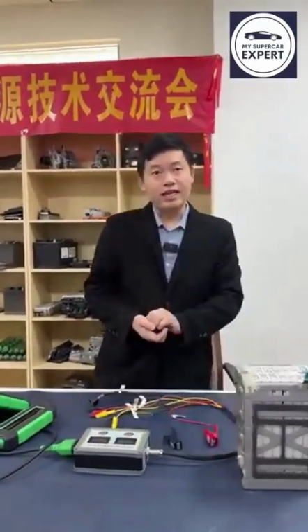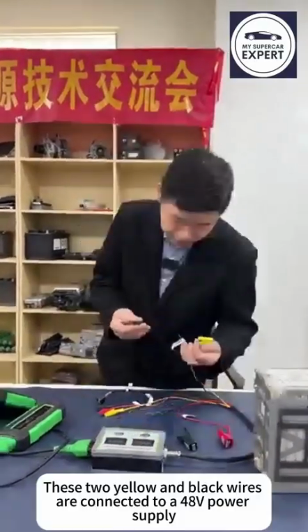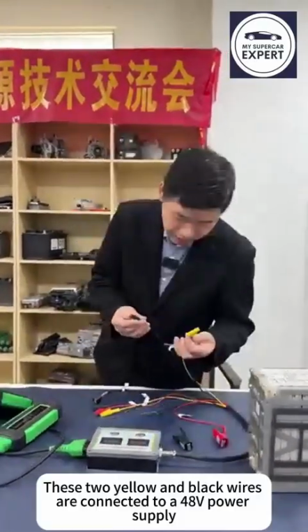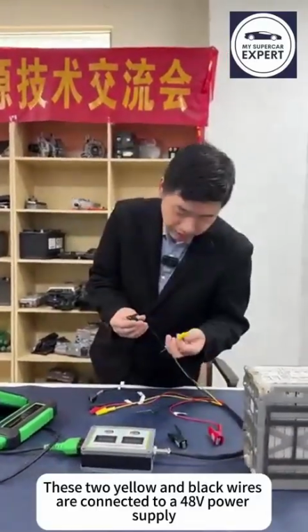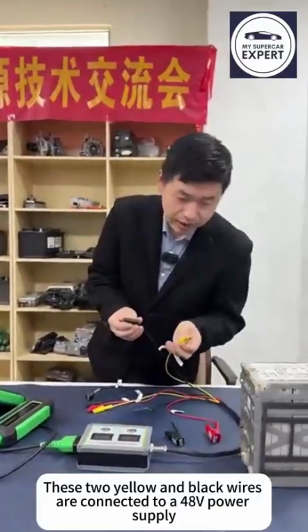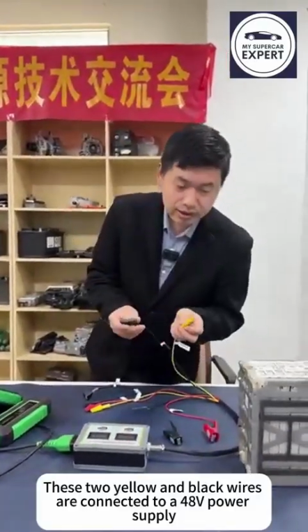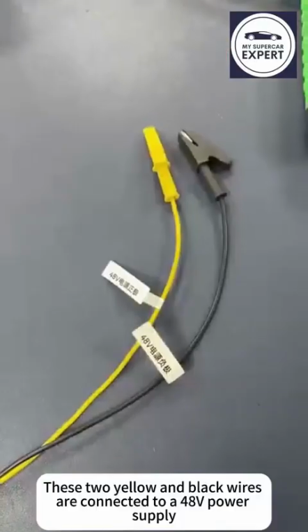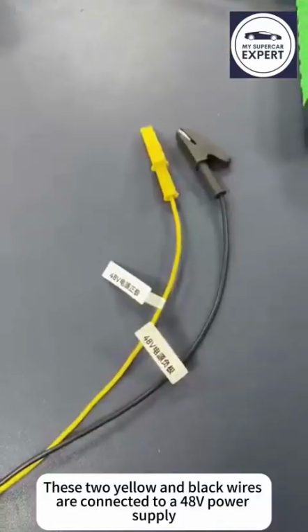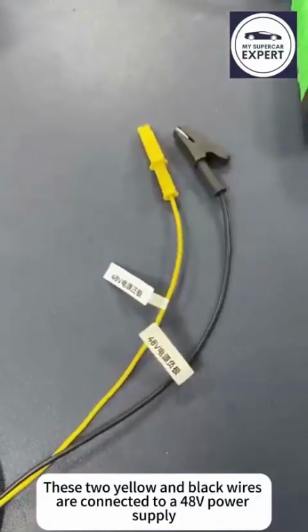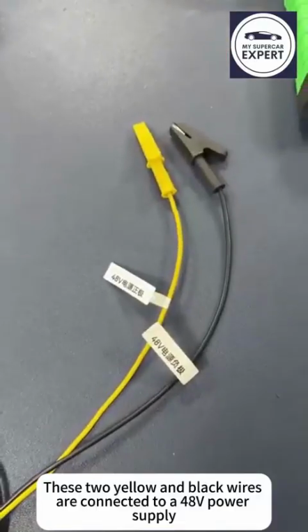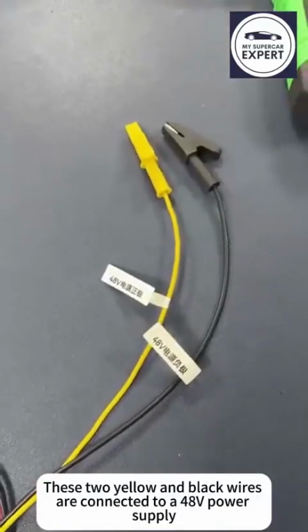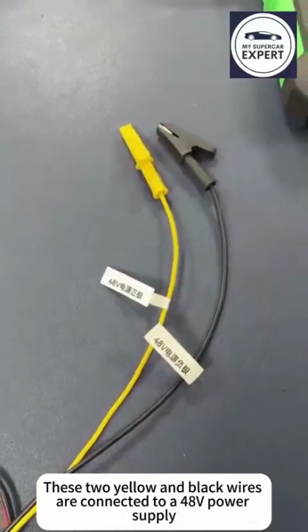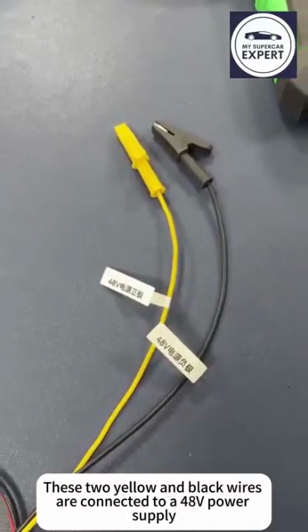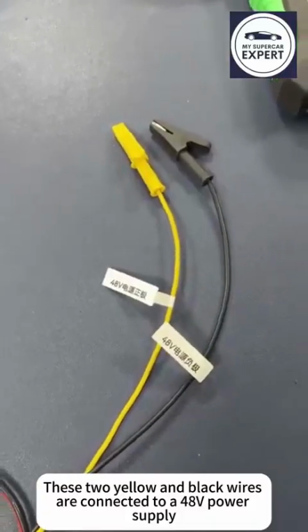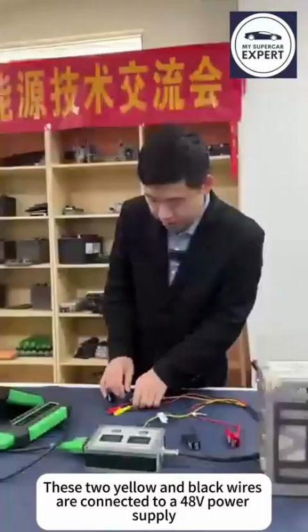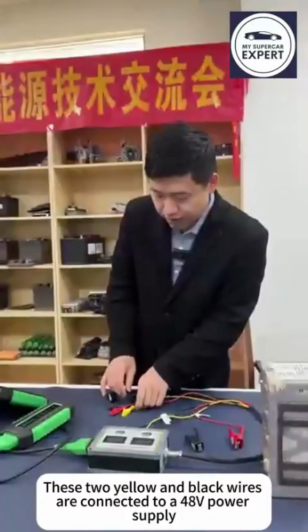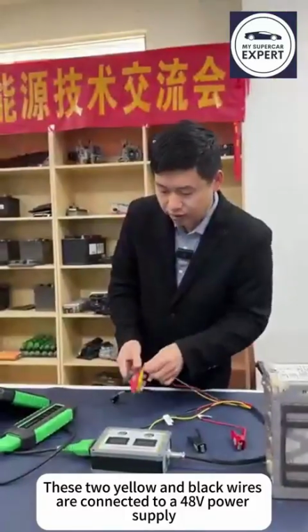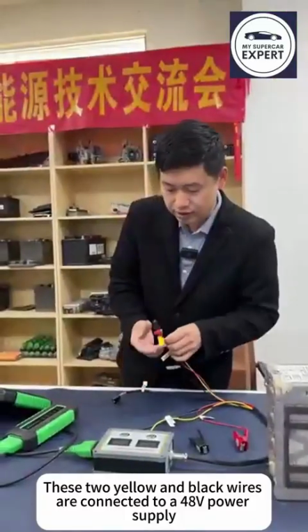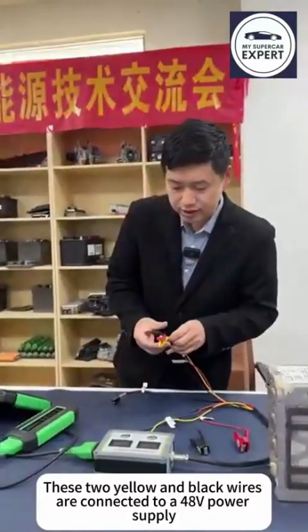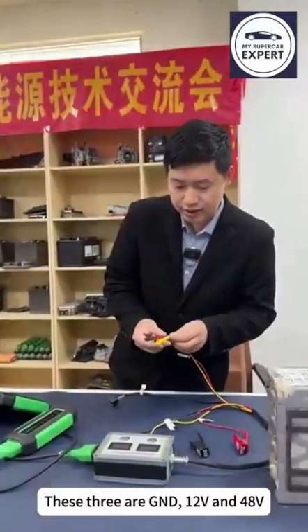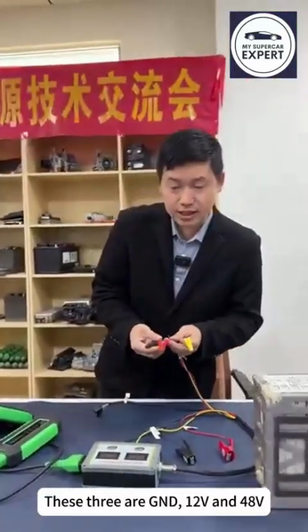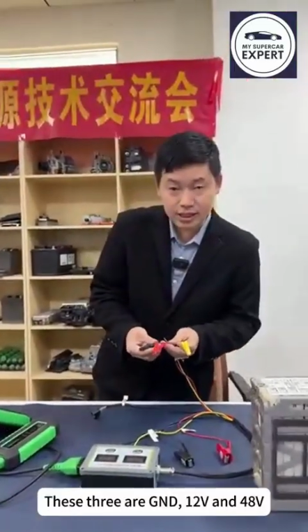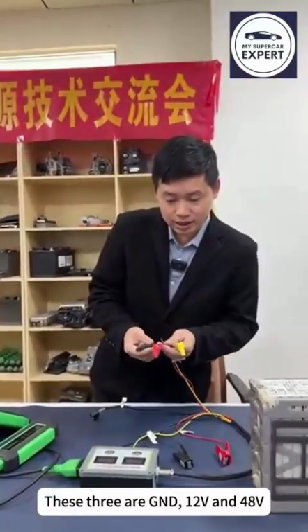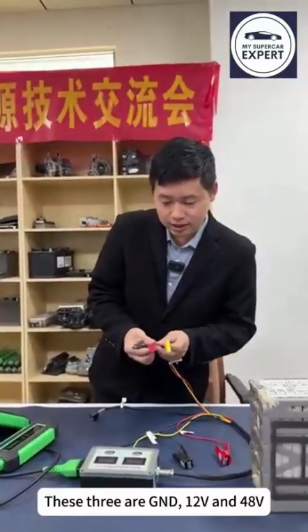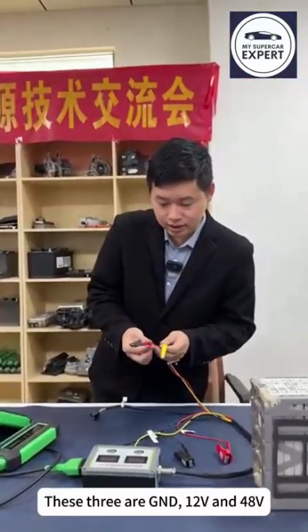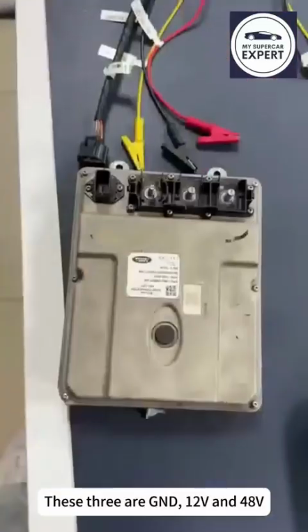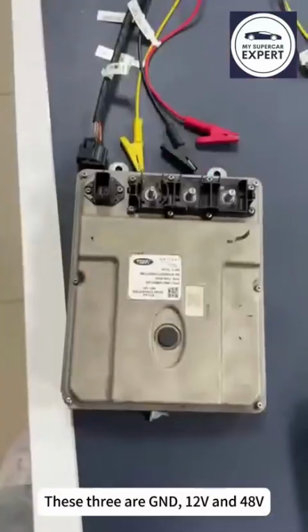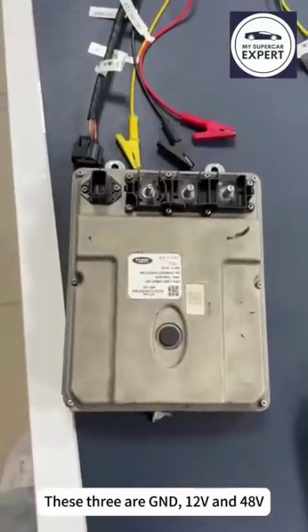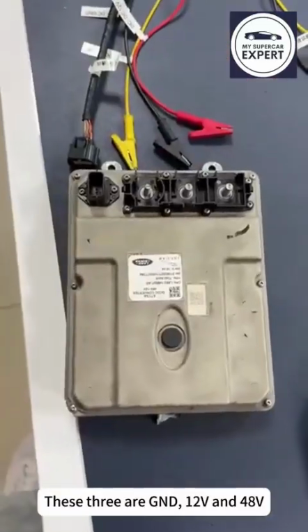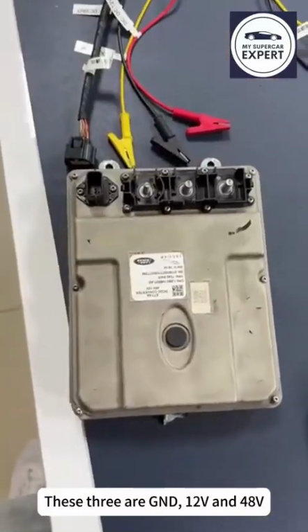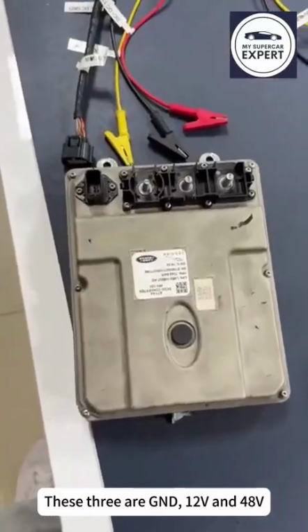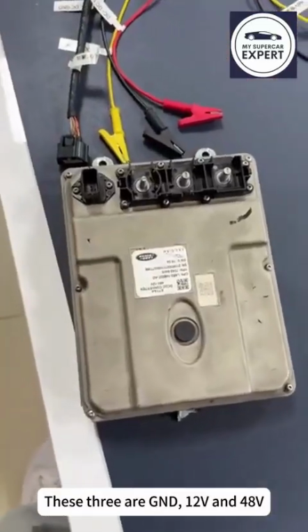These two yellow and black wires are connected to a 48V power supply. These three are GND, 12V, and 48V.